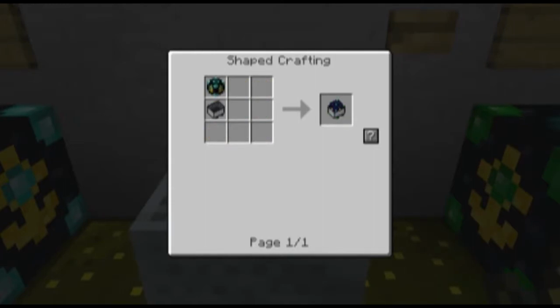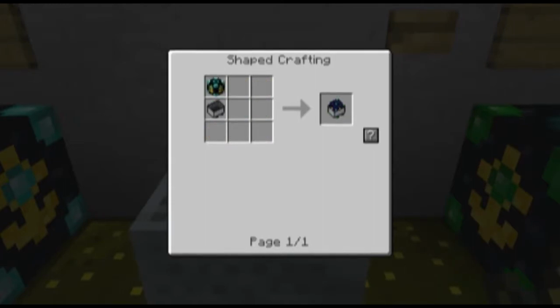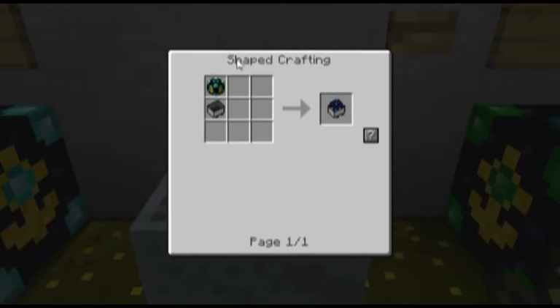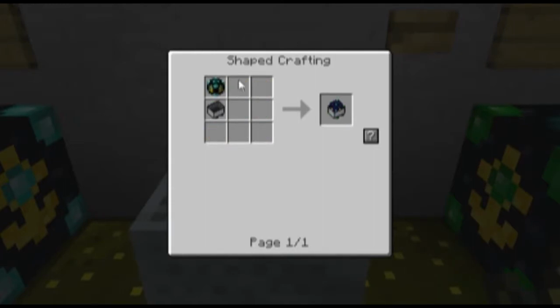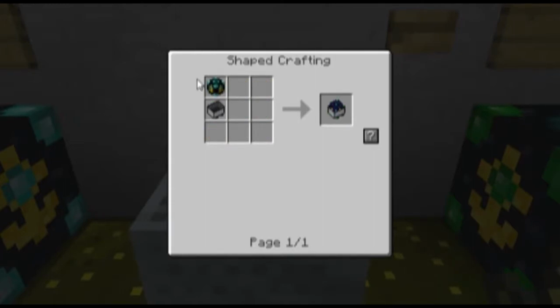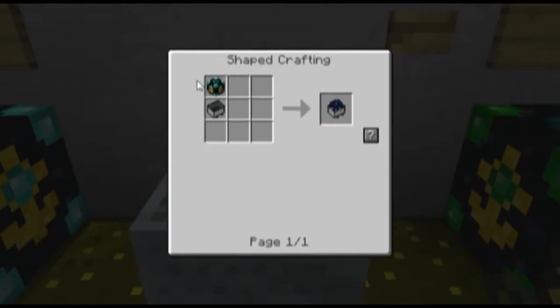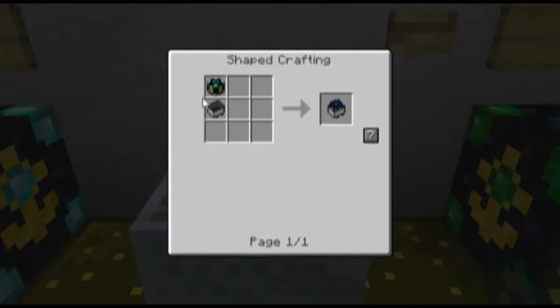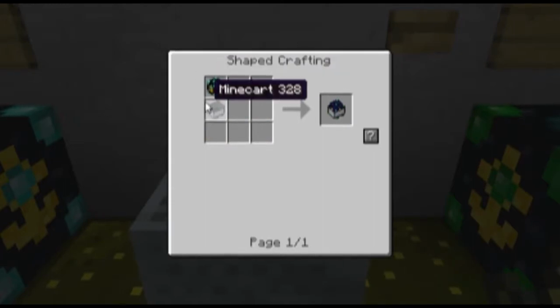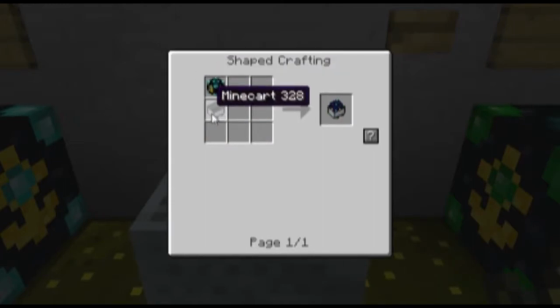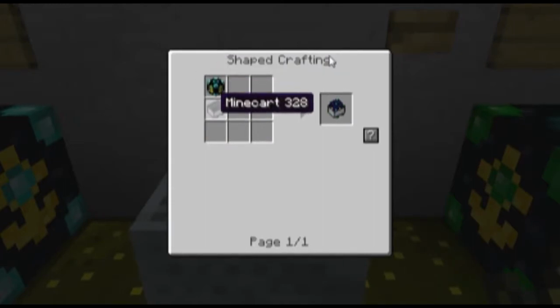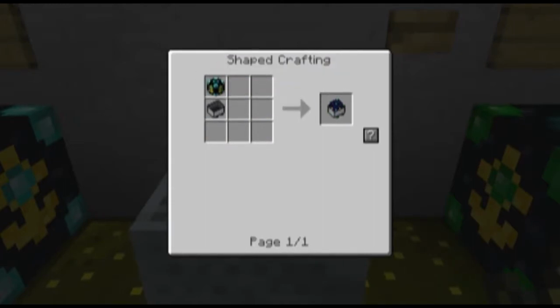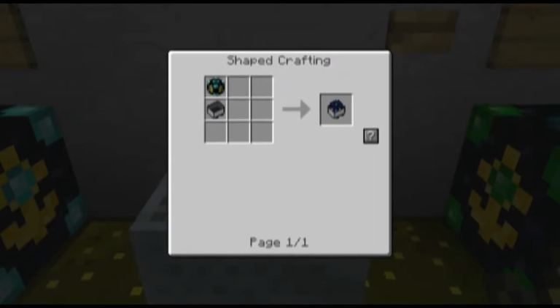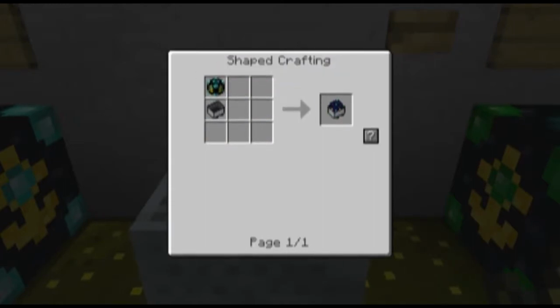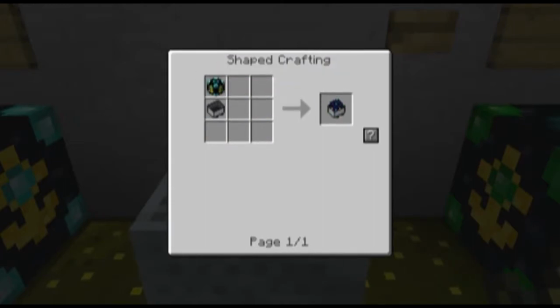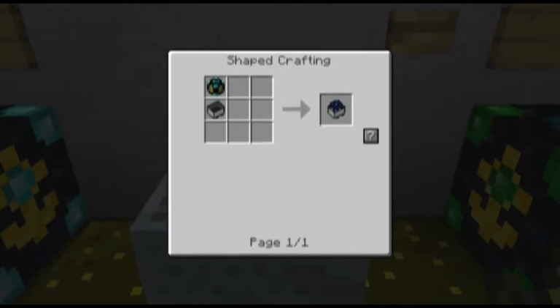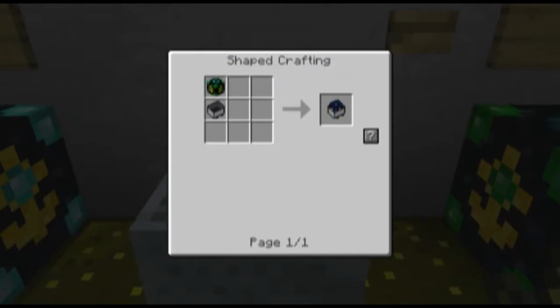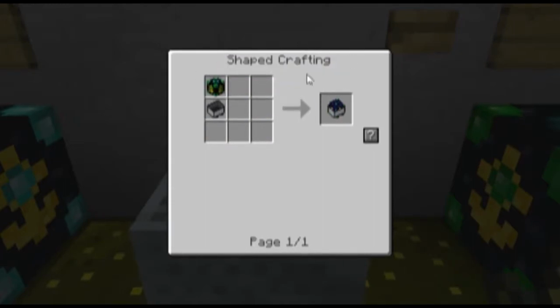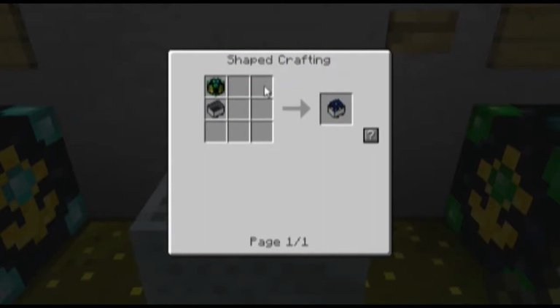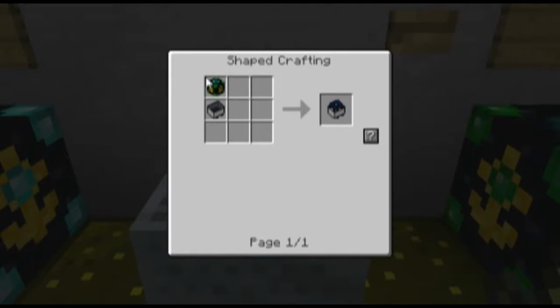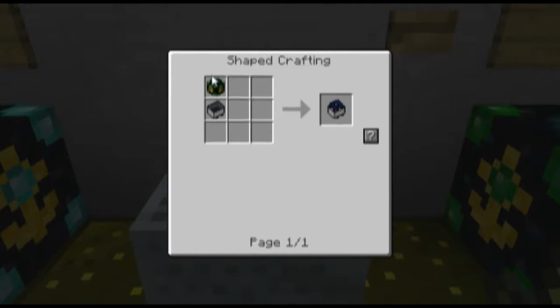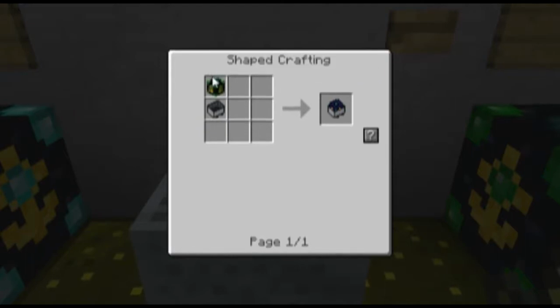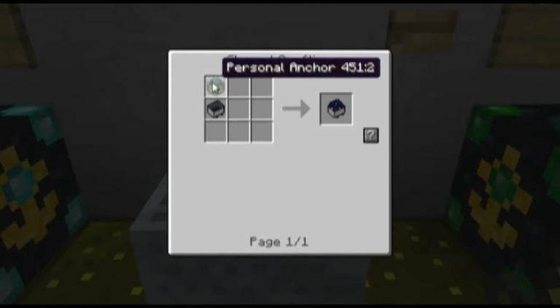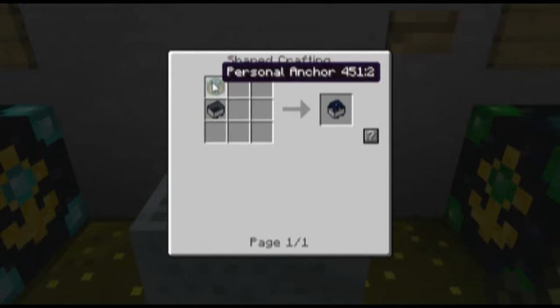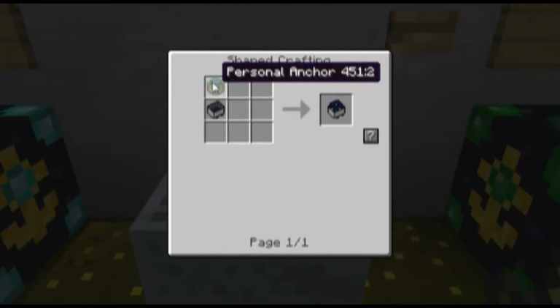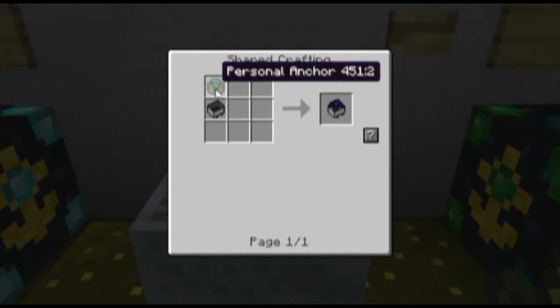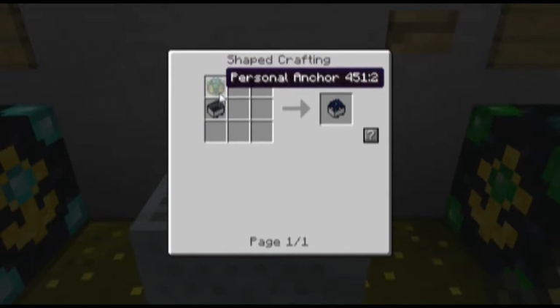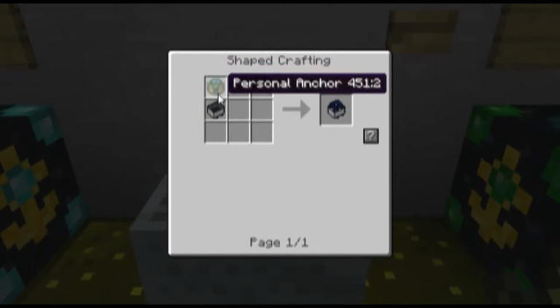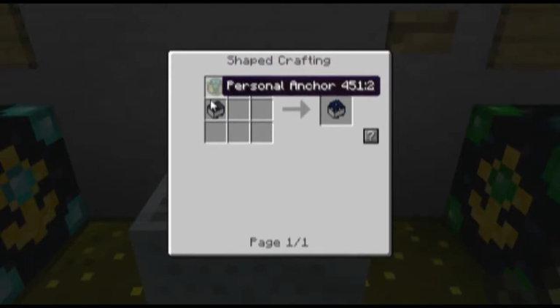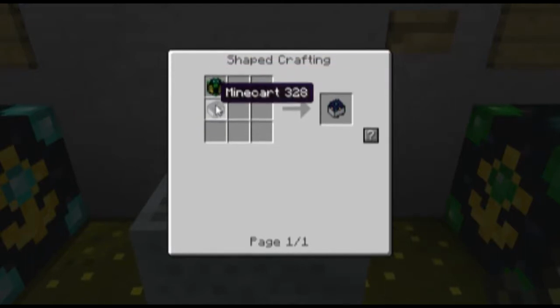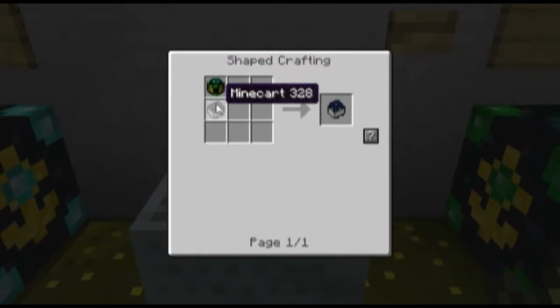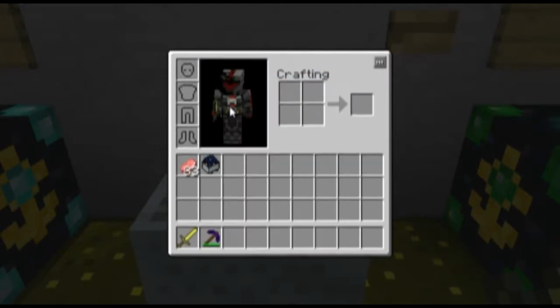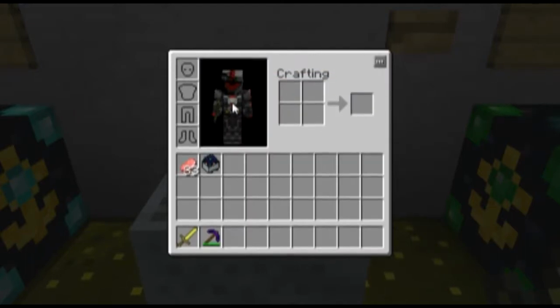The anchor cart is a world anchor plus a mine cart. Personal anchor cart — same thing, but a personal anchor and a mine cart.